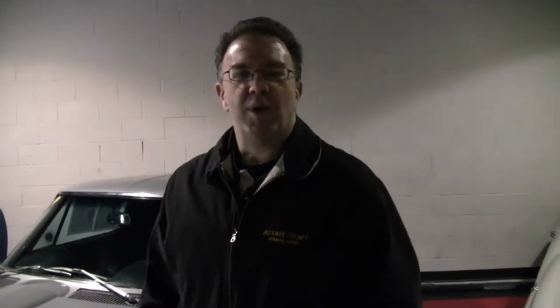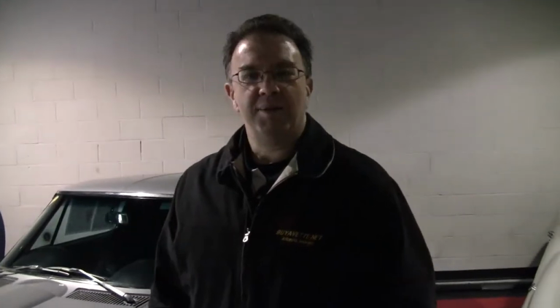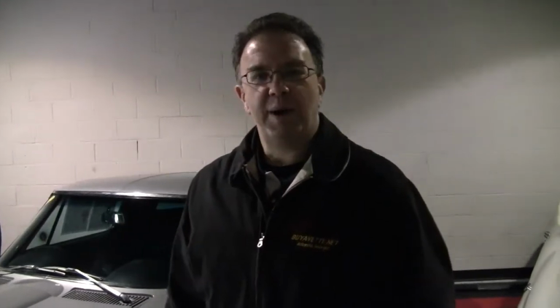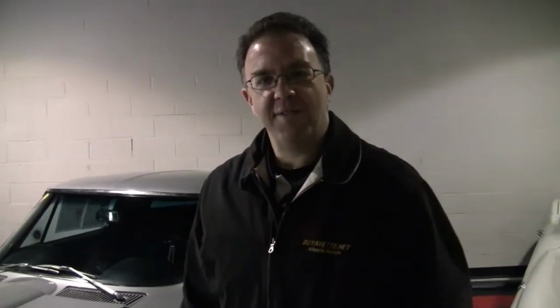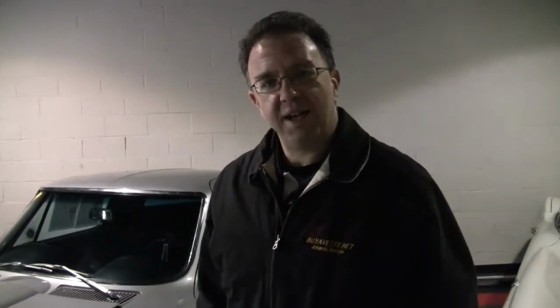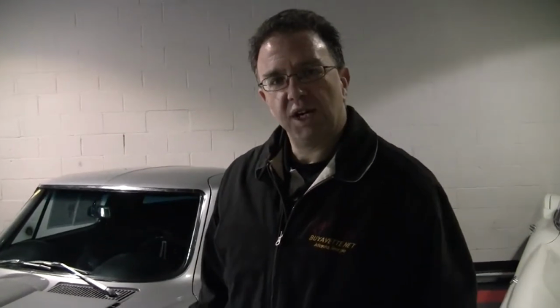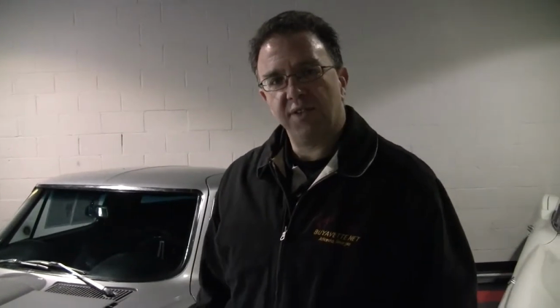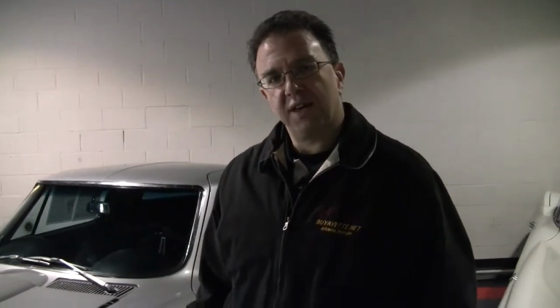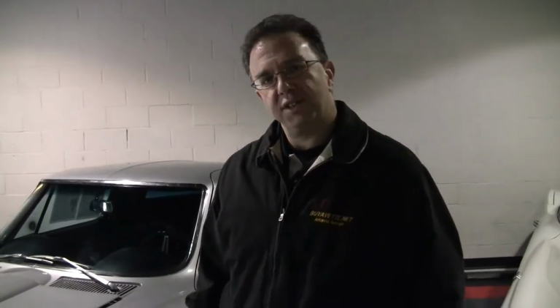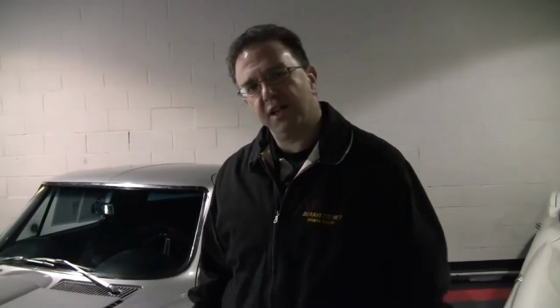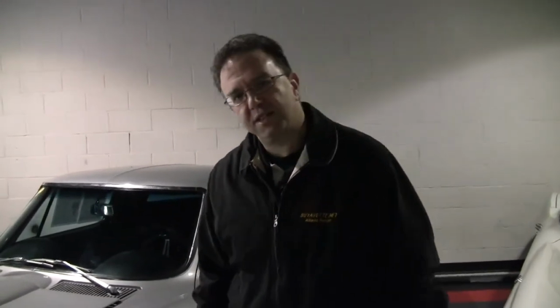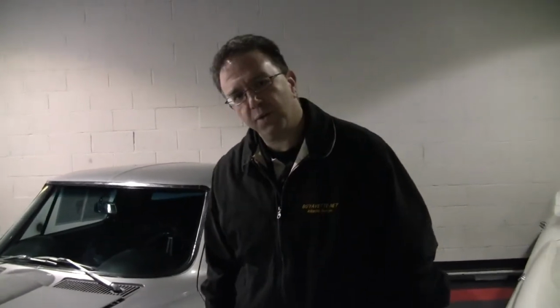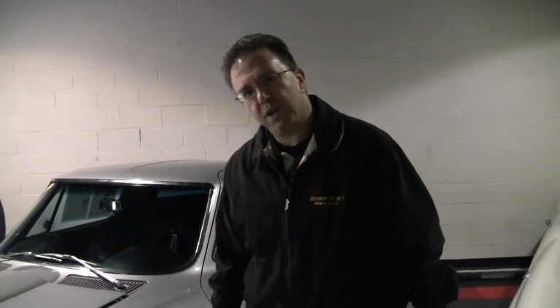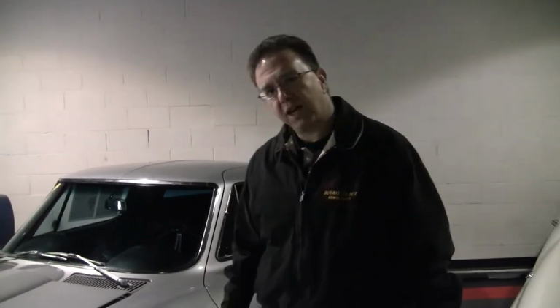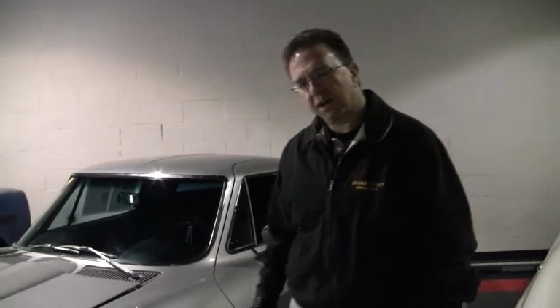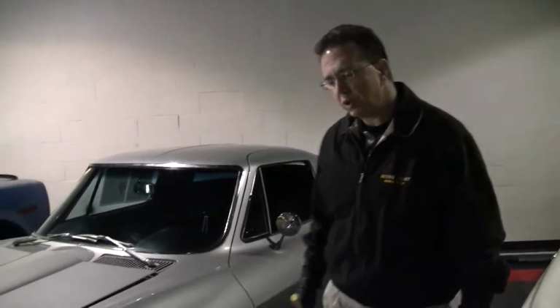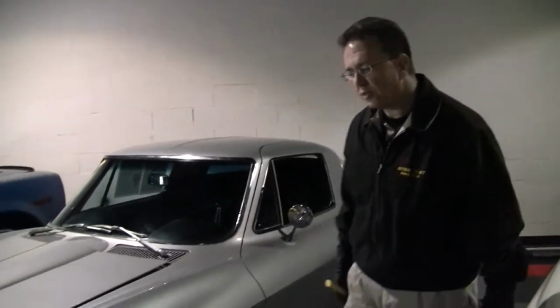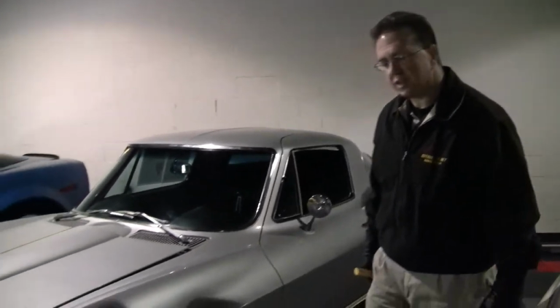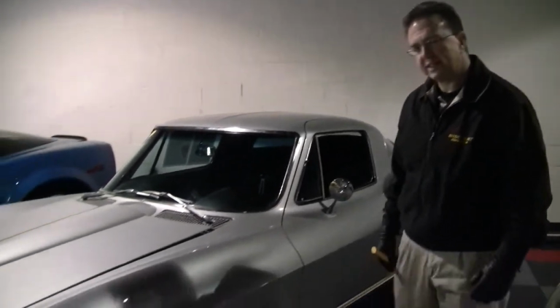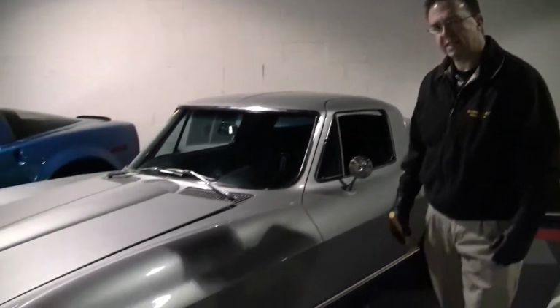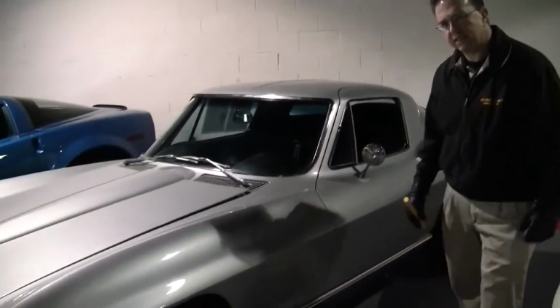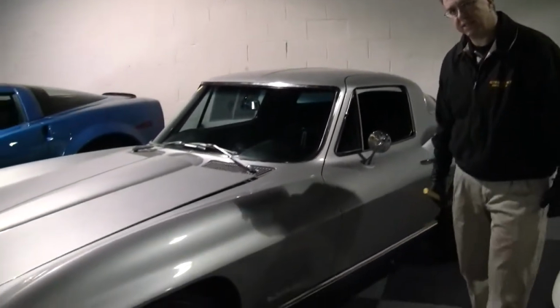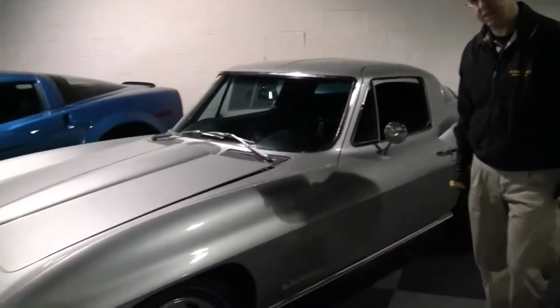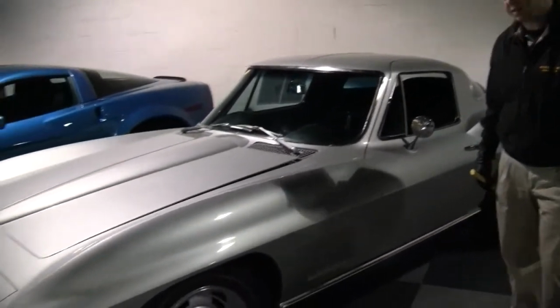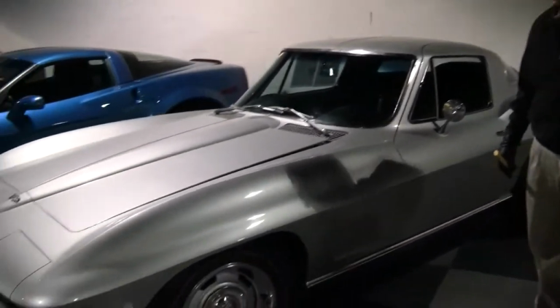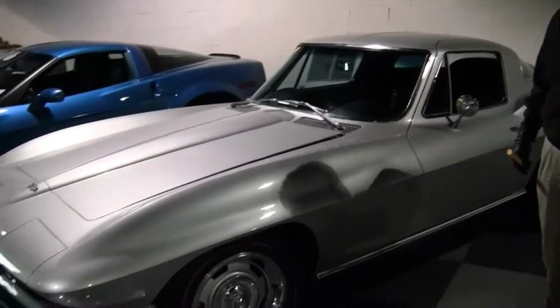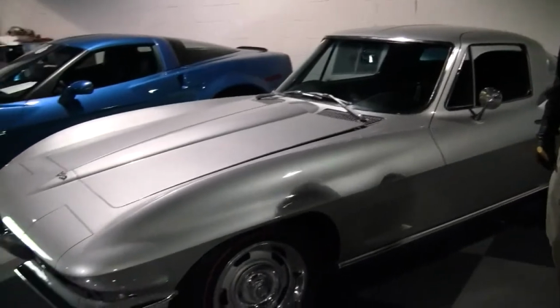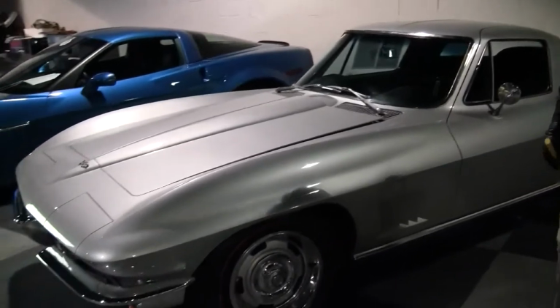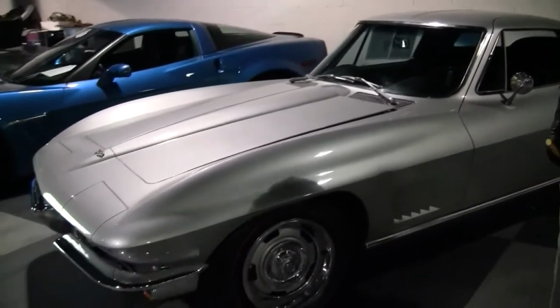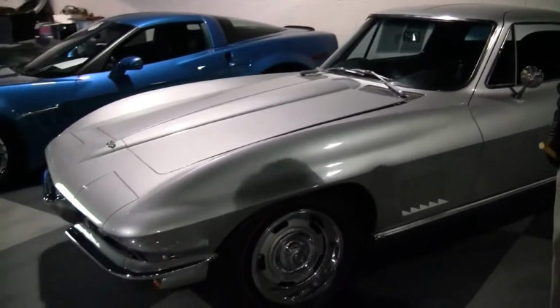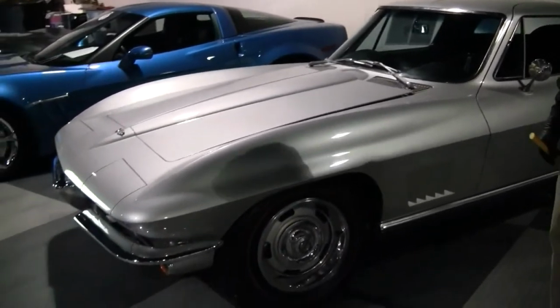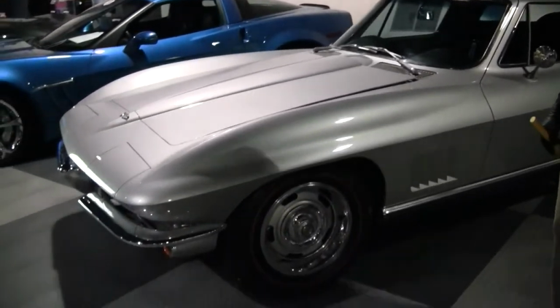Welcome to Buy a Vette. John Ivankovic here. Today we're looking at a beautiful 1967 Silver Coupe.